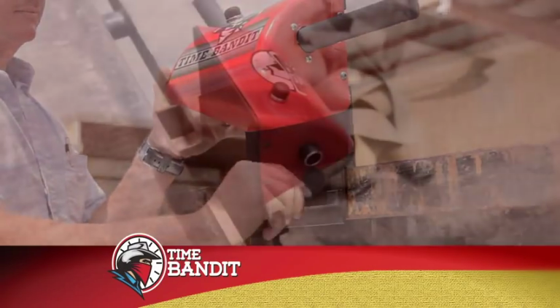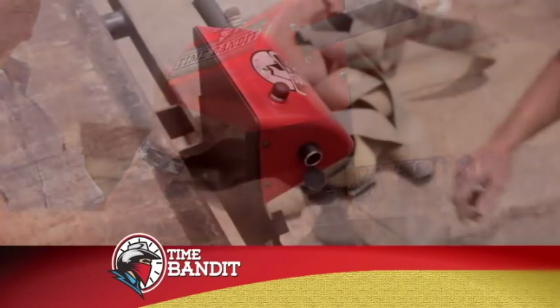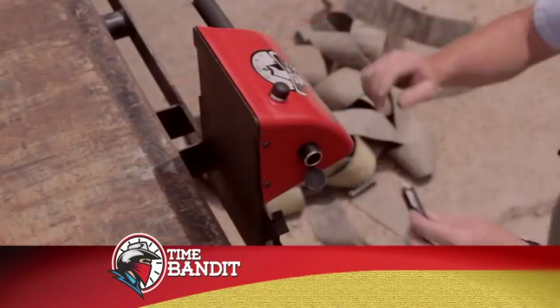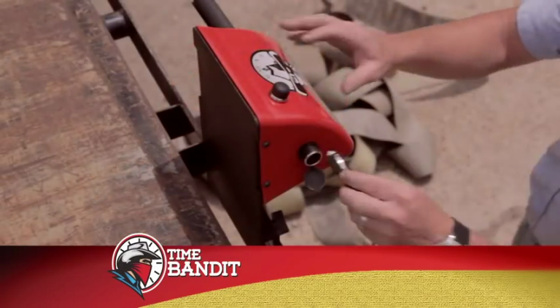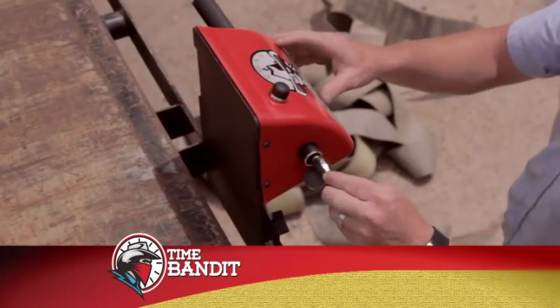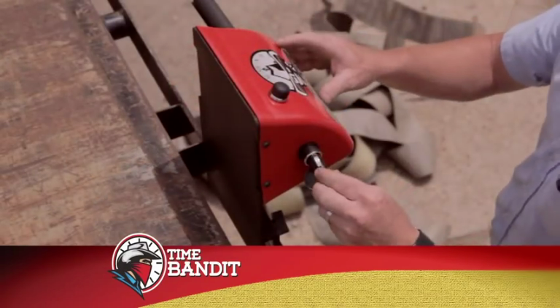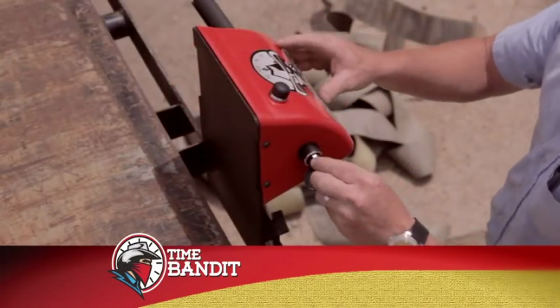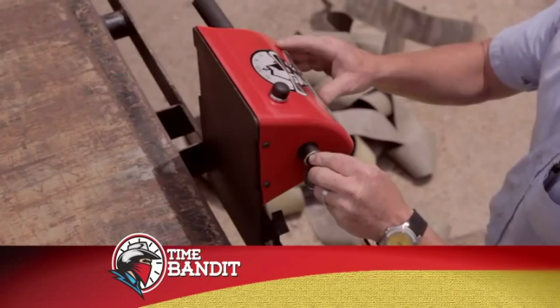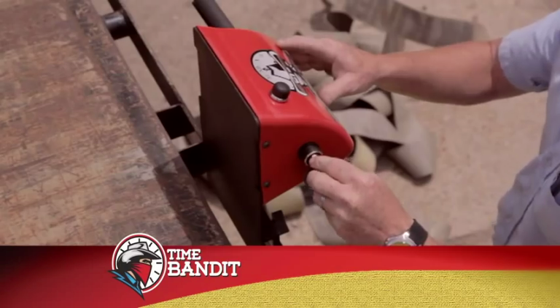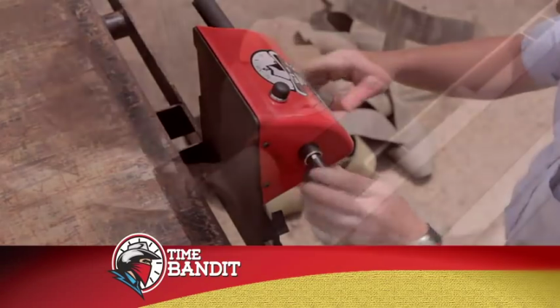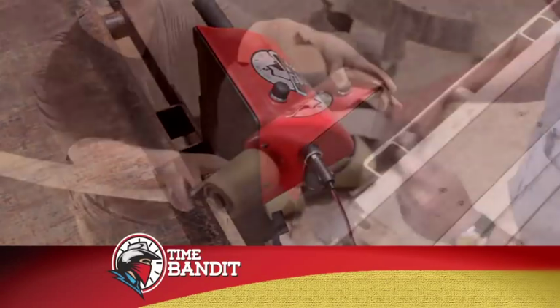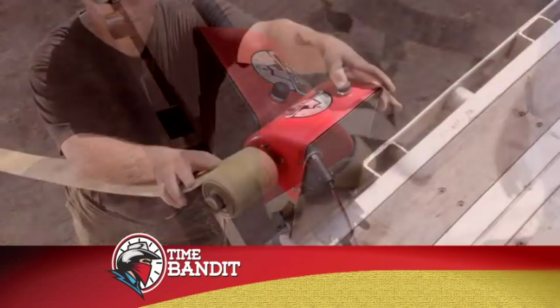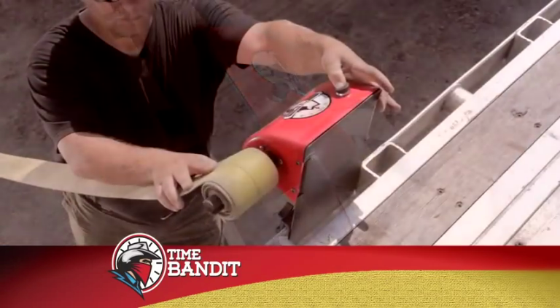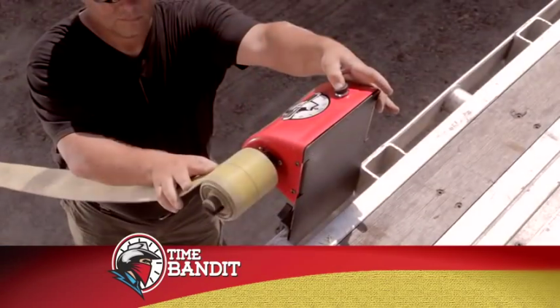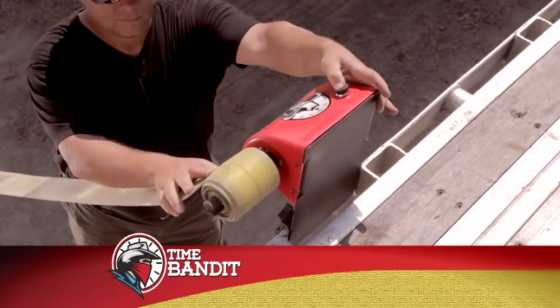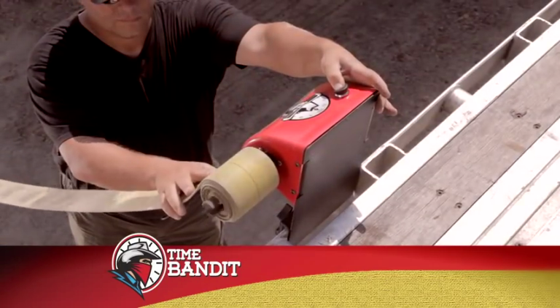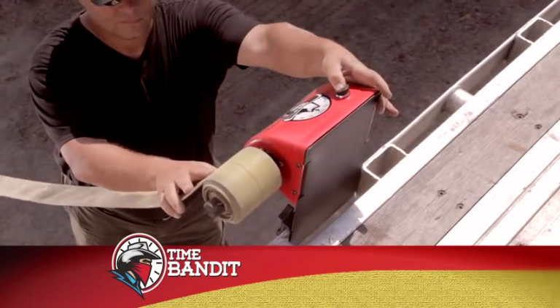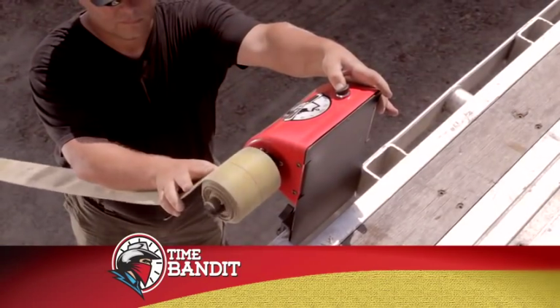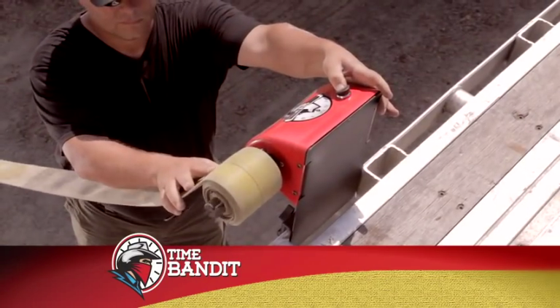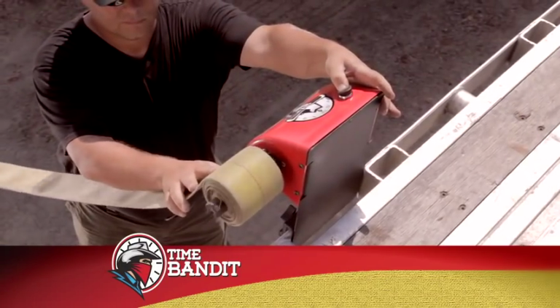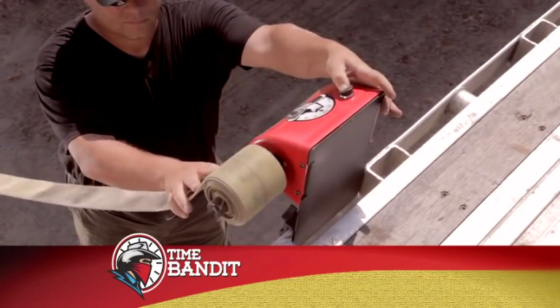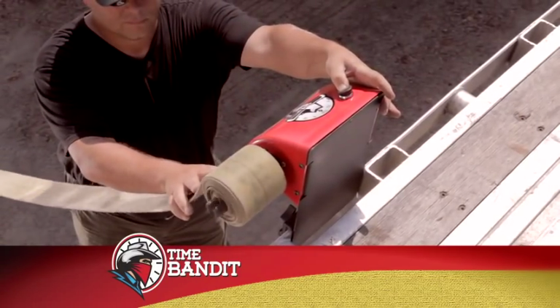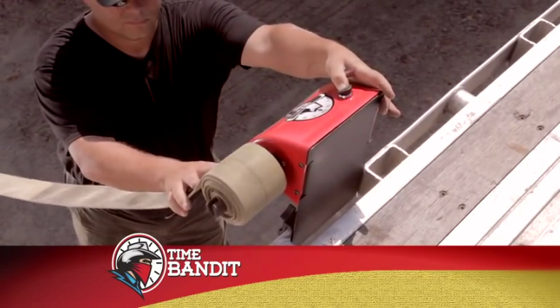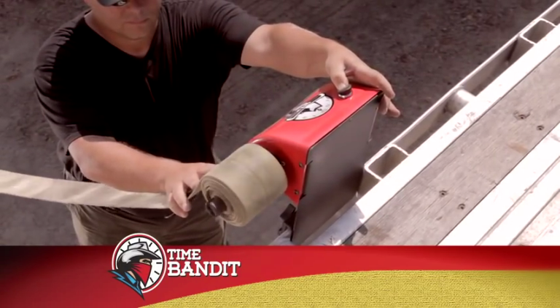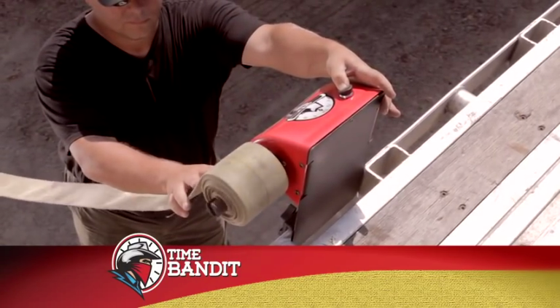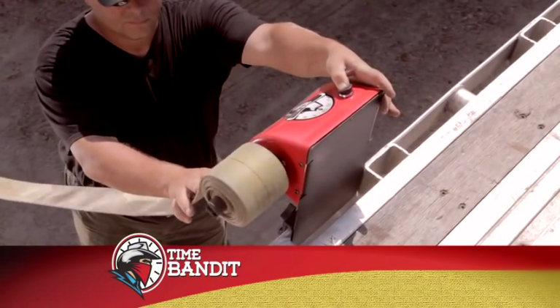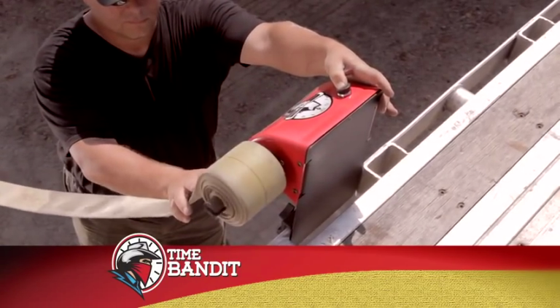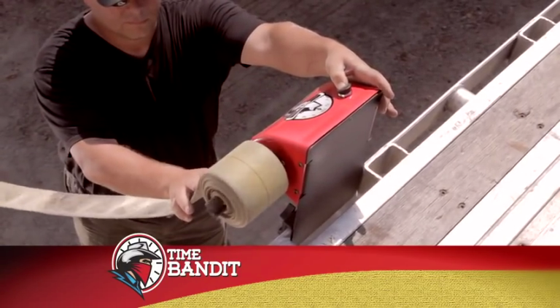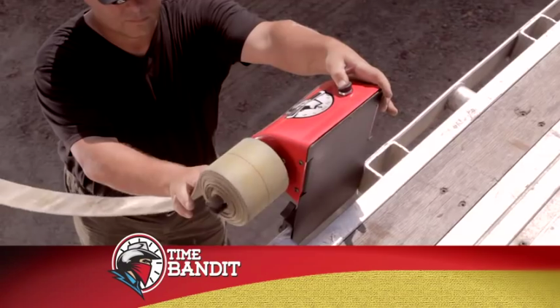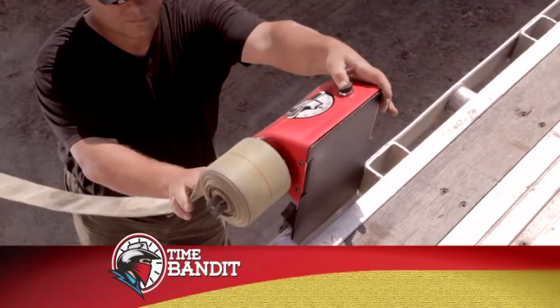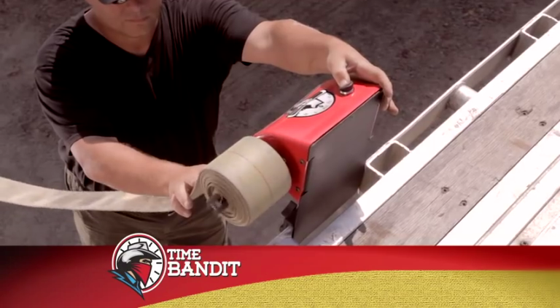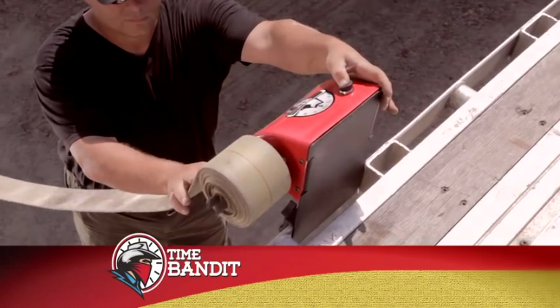The Time Bandit is powered with a 12 volt power source. Plug one end into a 12 volt power outlet and the other end into the Time Bandit.